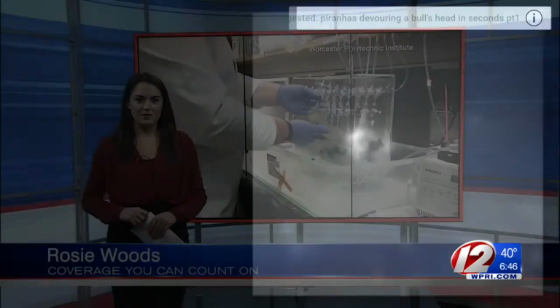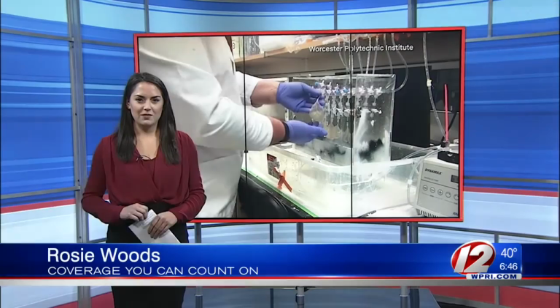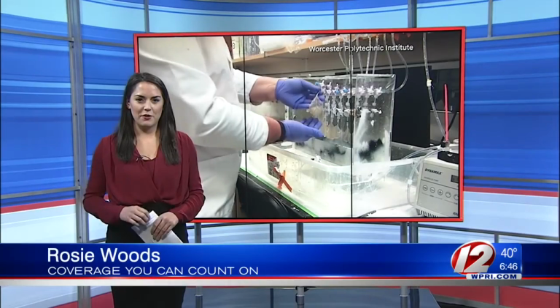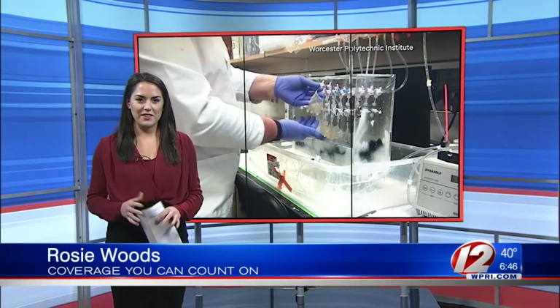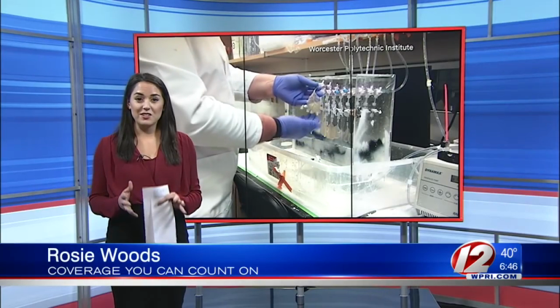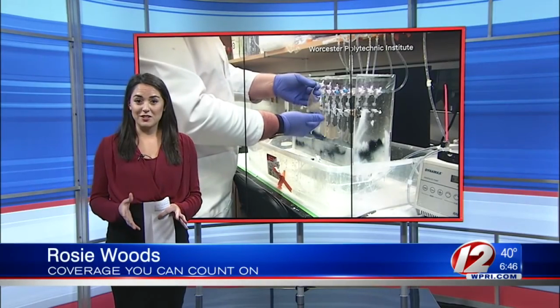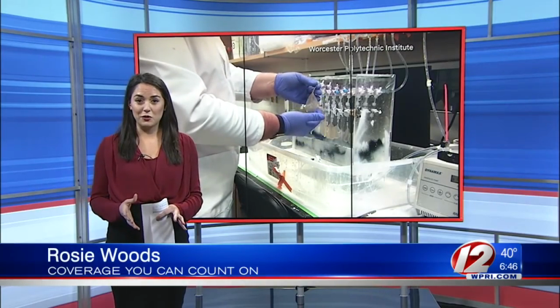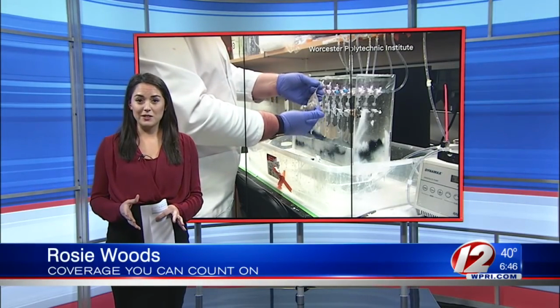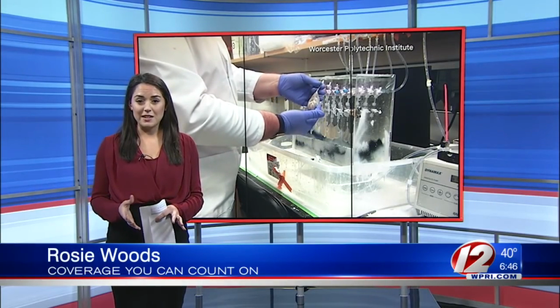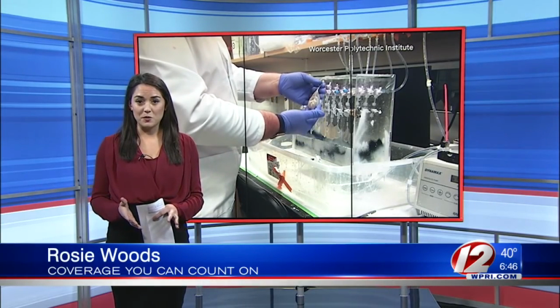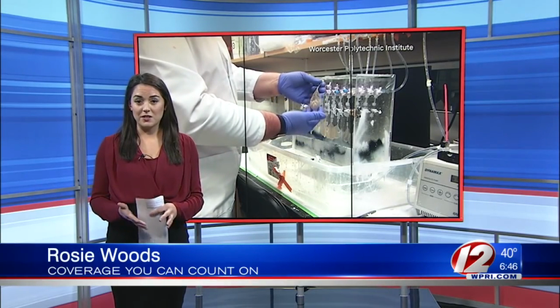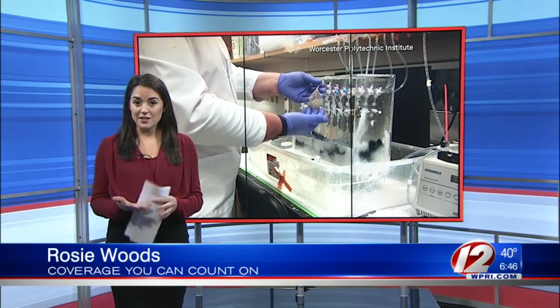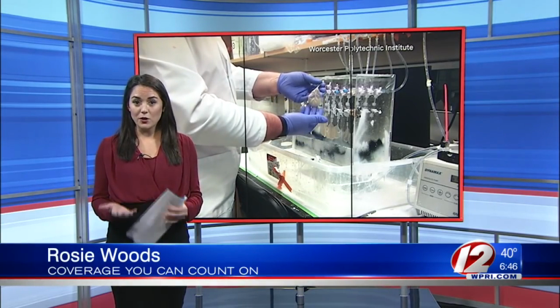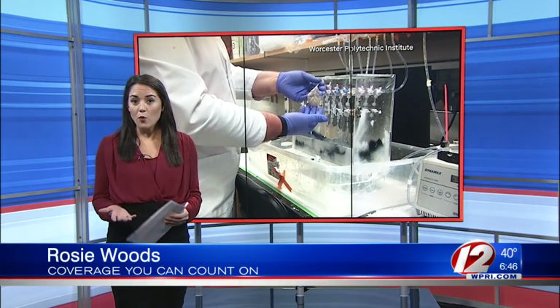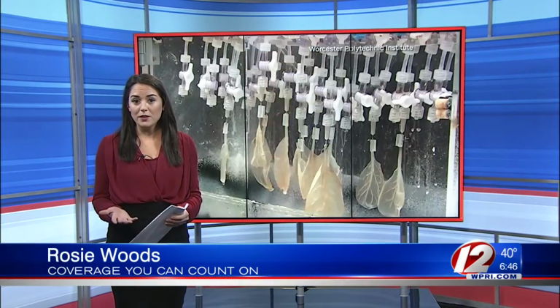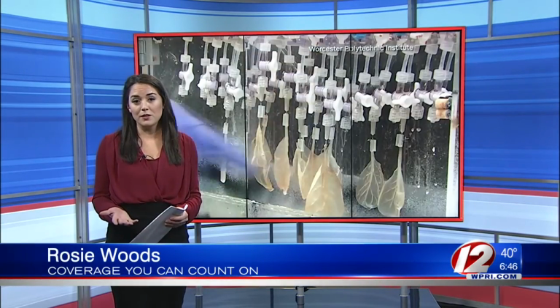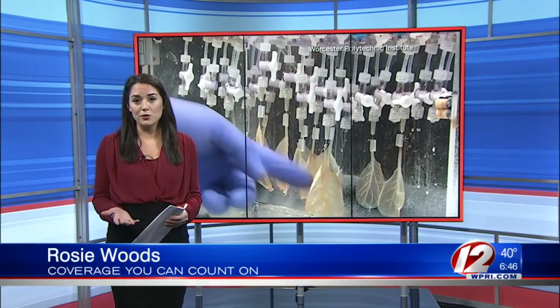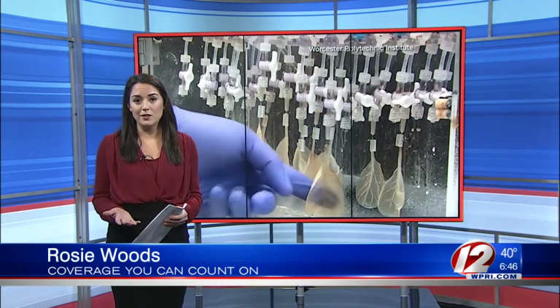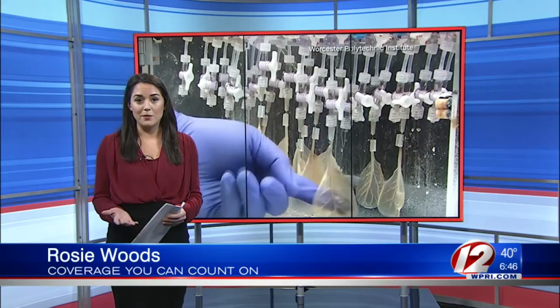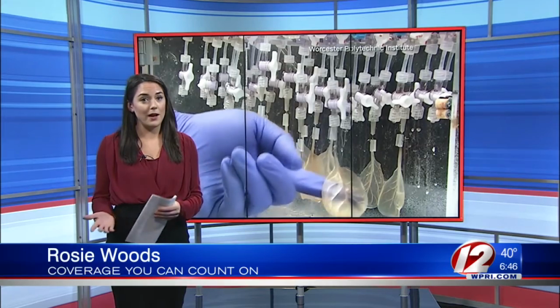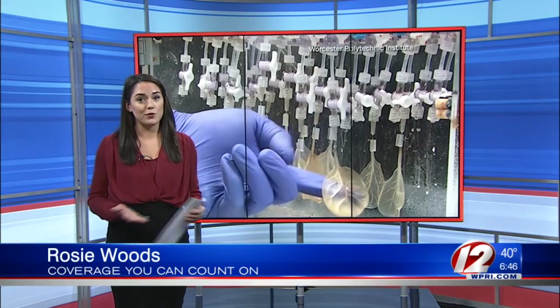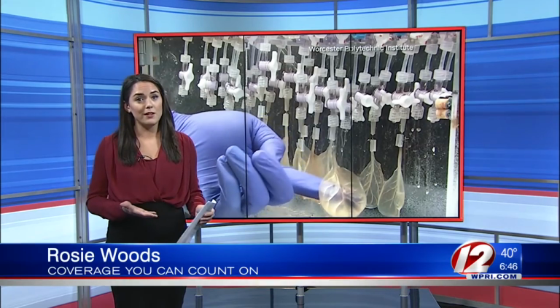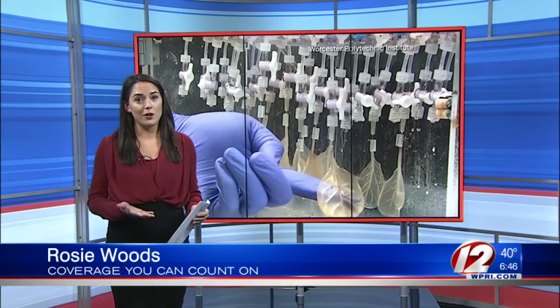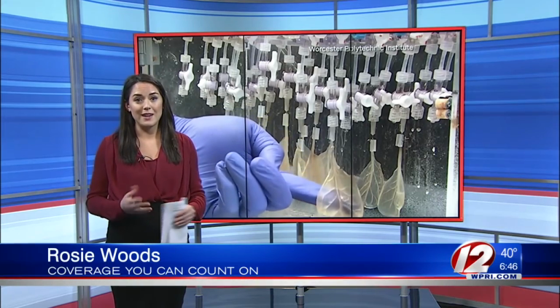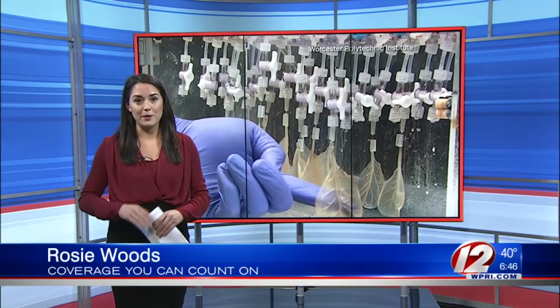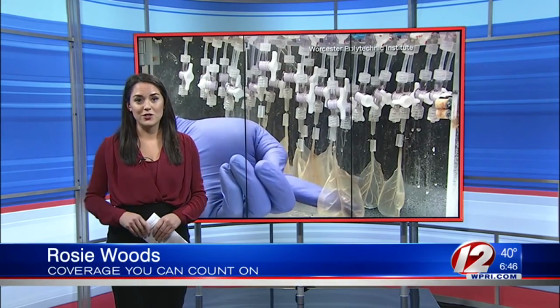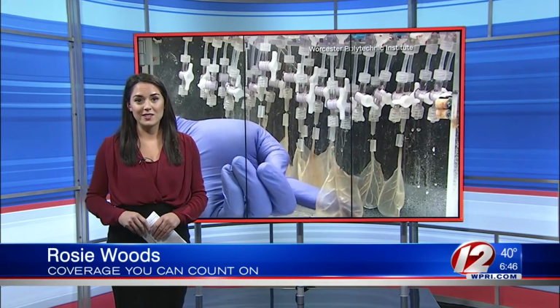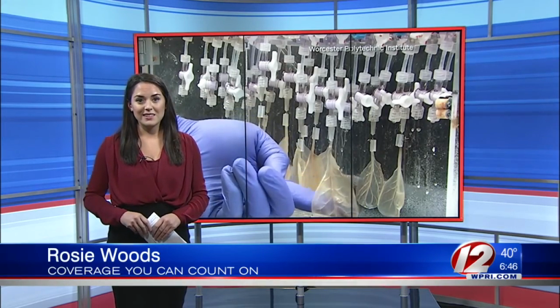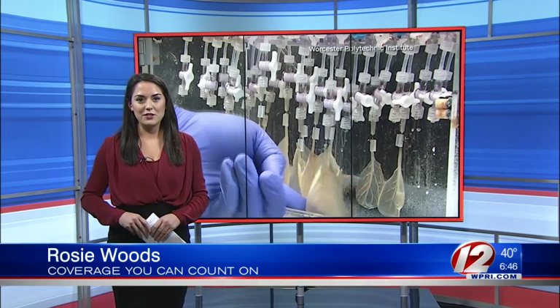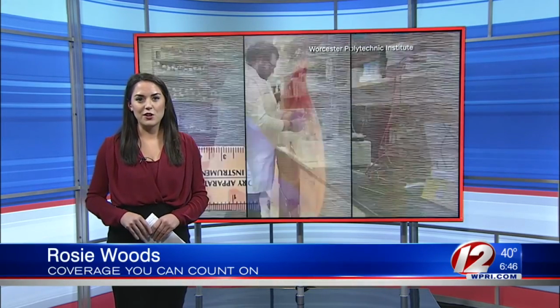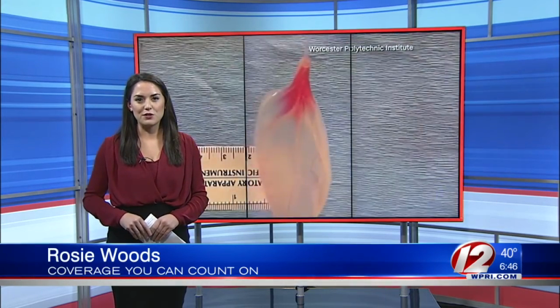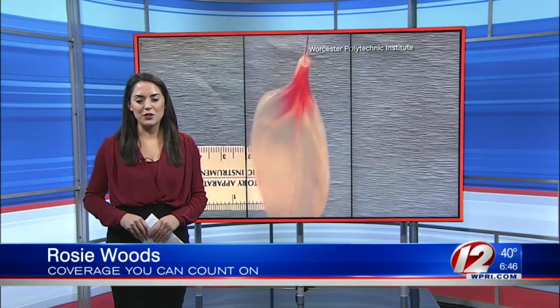Now, again, this is just in the early stages. But scientists are hoping their research could someday help treat heart attack patients. Live in studio, Rosie Woods, Eyewitness News.